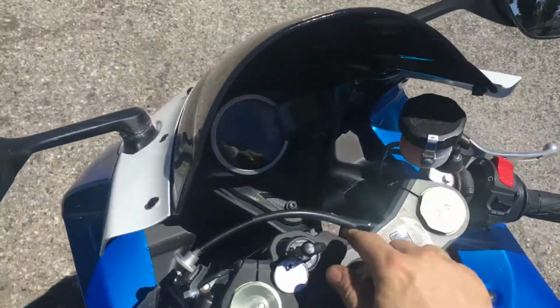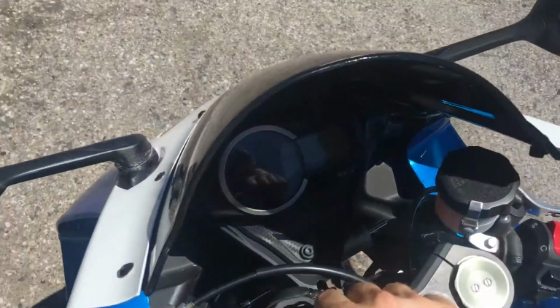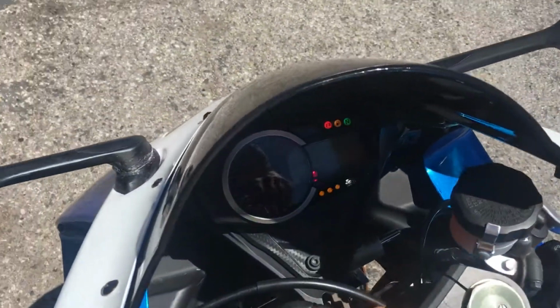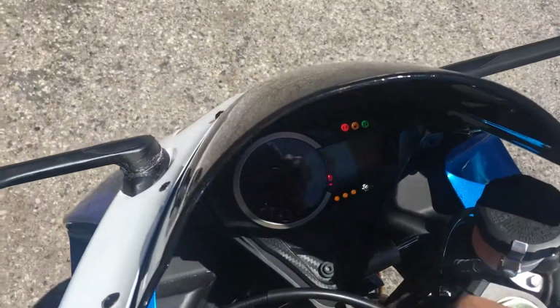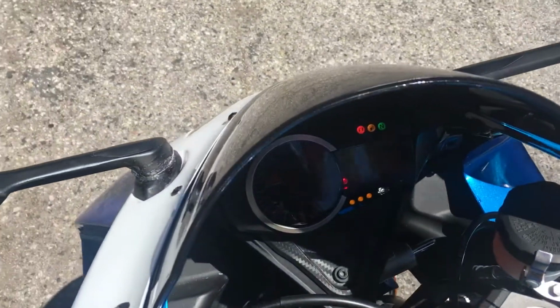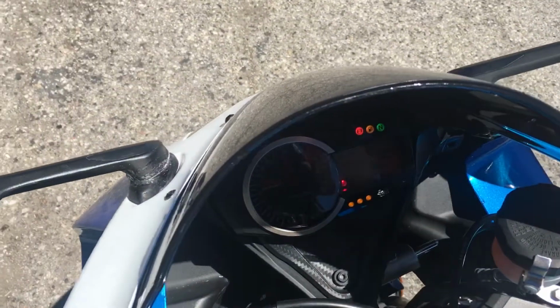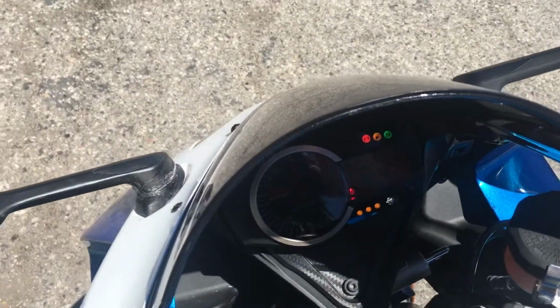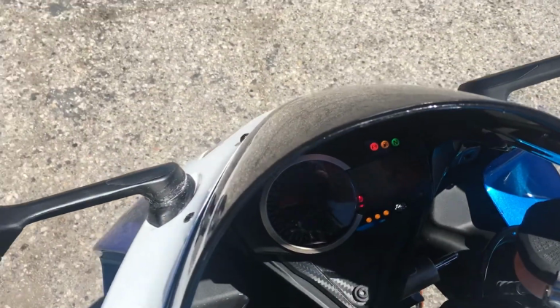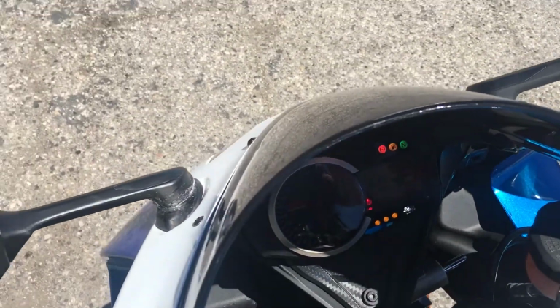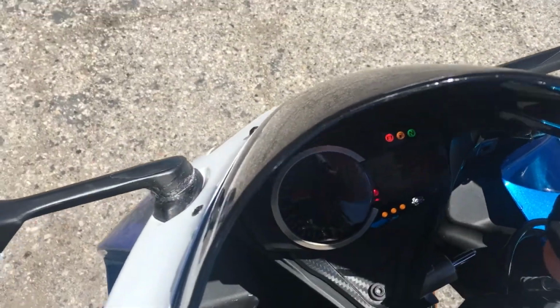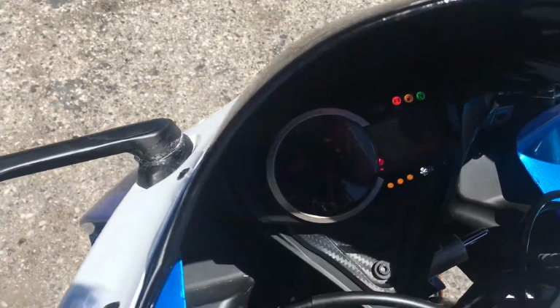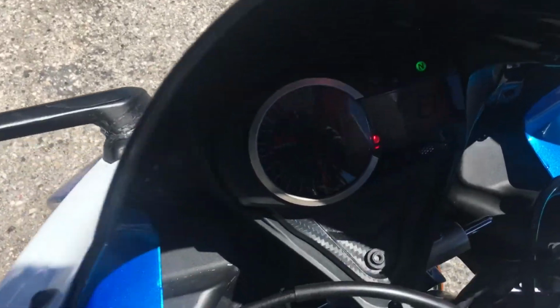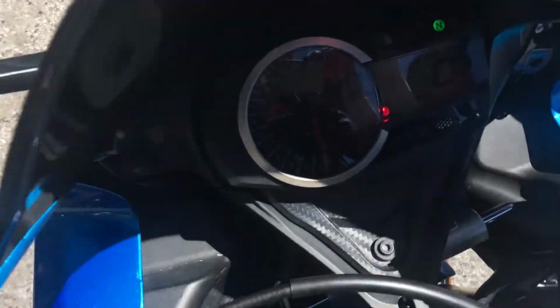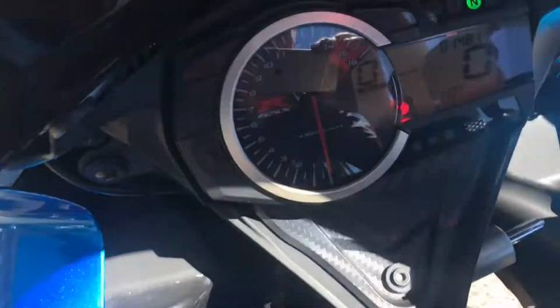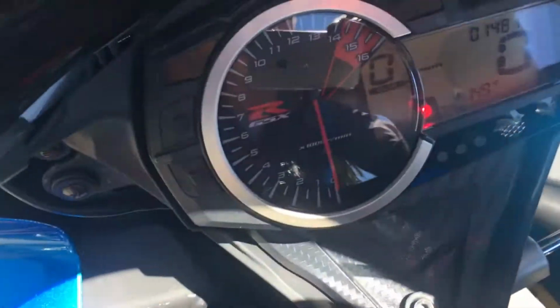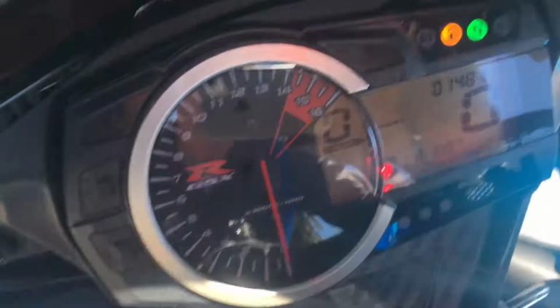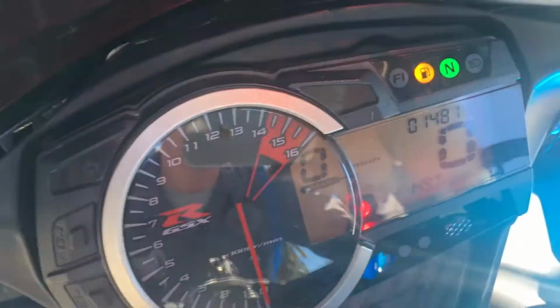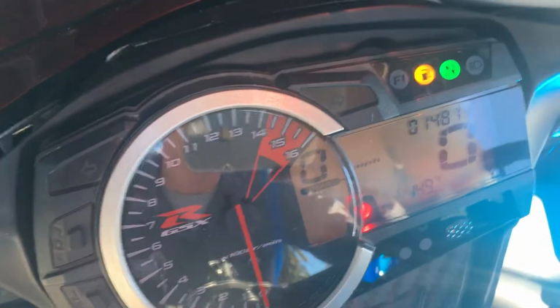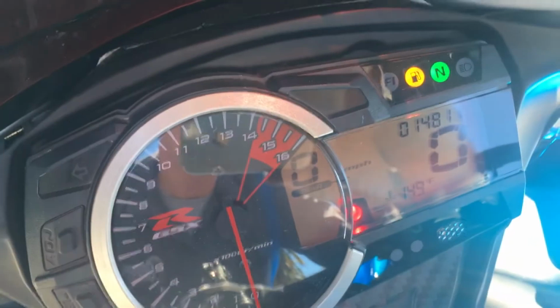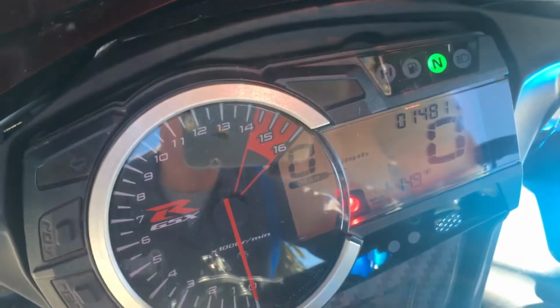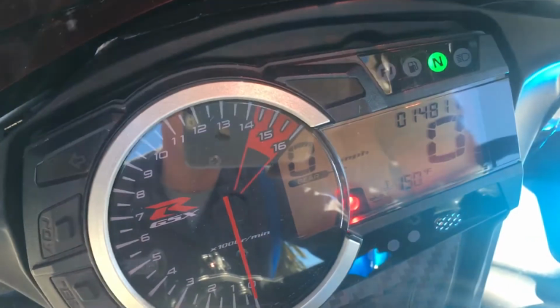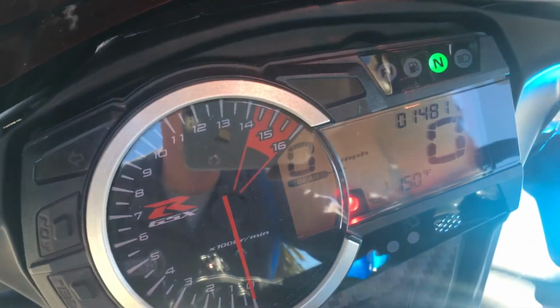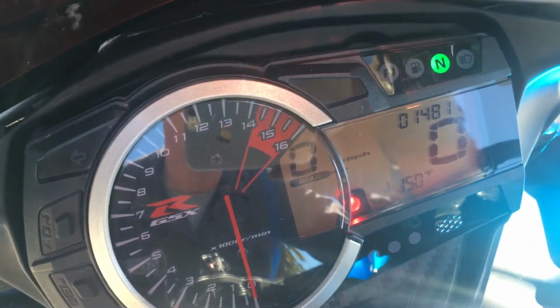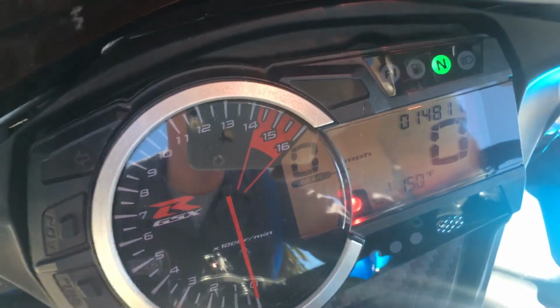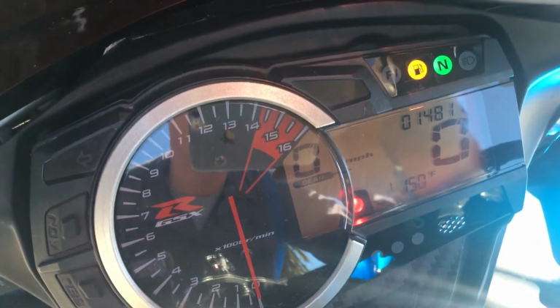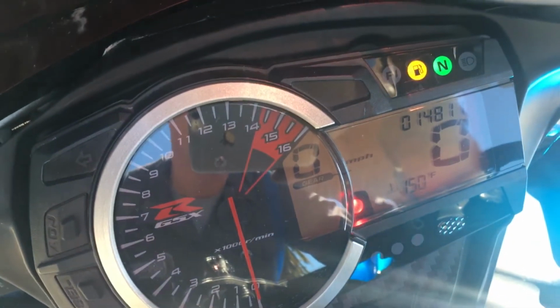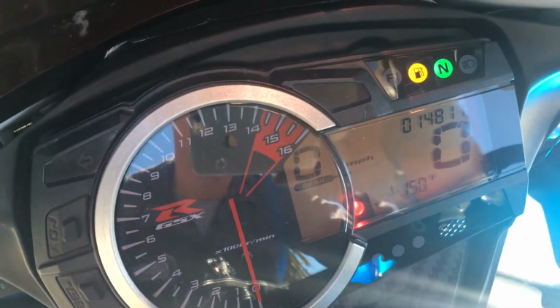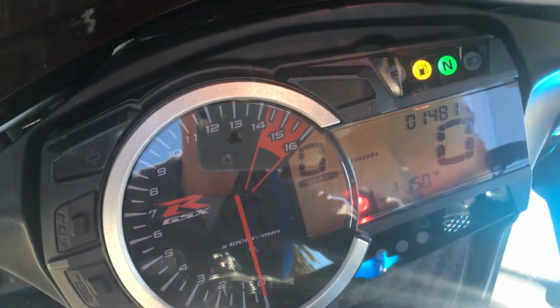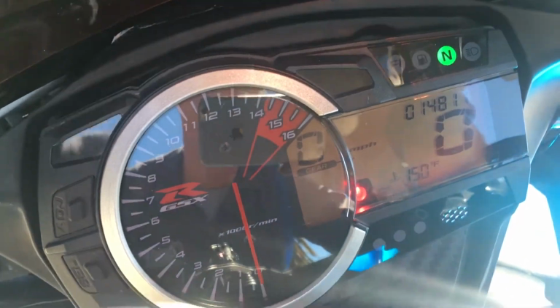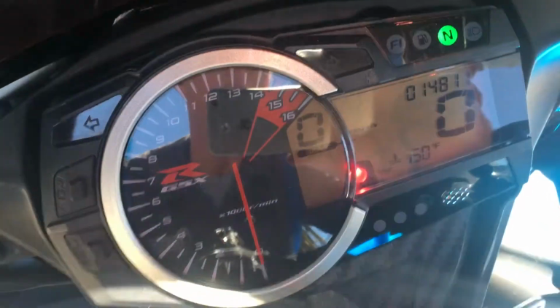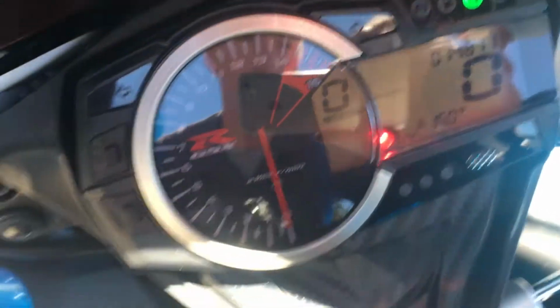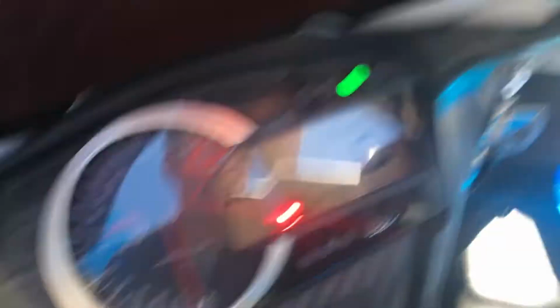This is a salvaged title bike. It has 14,811 miles on it.